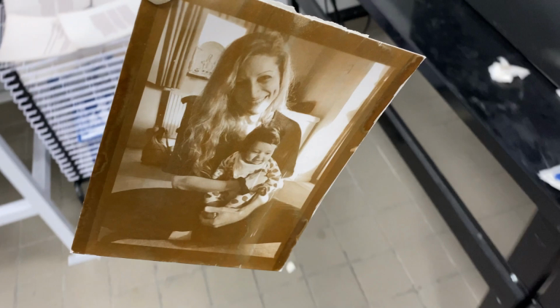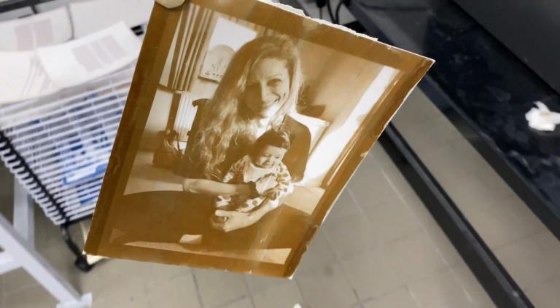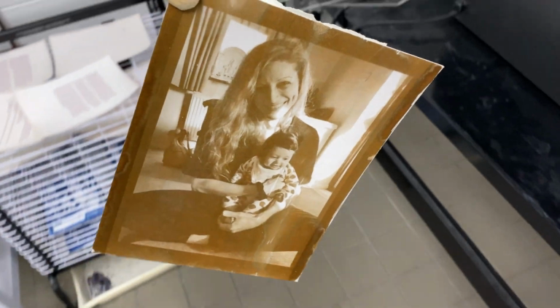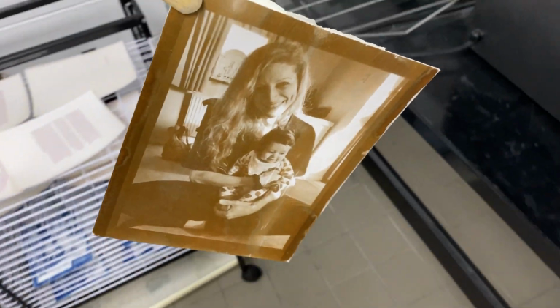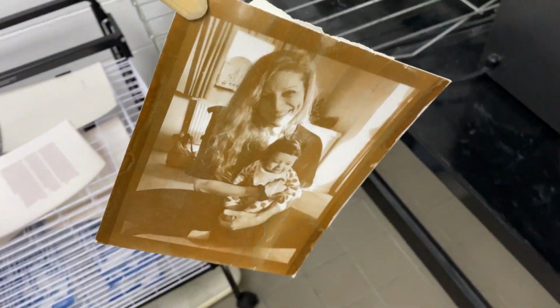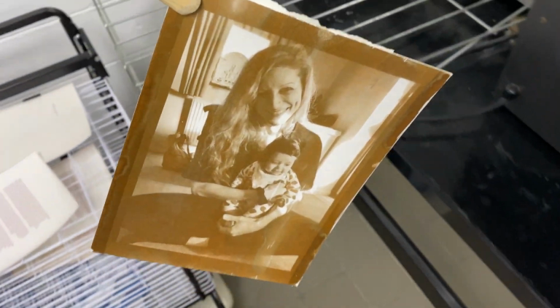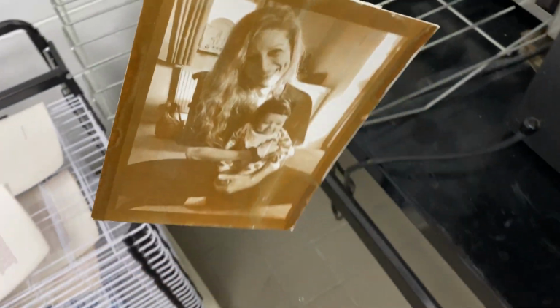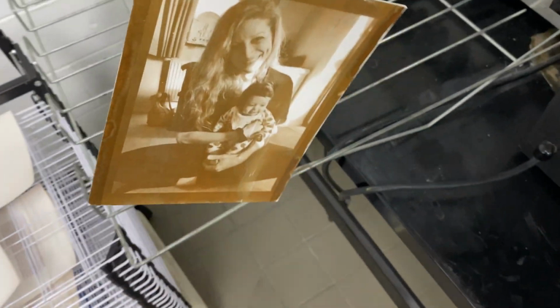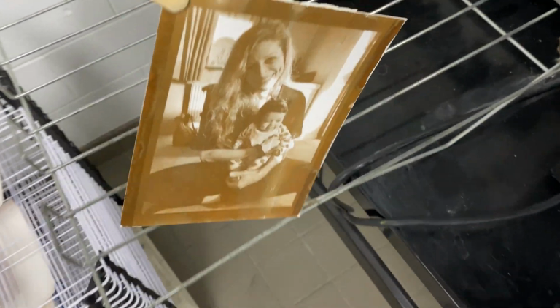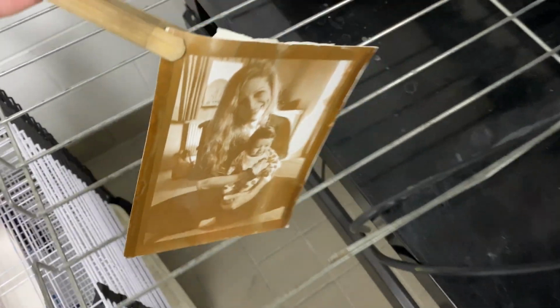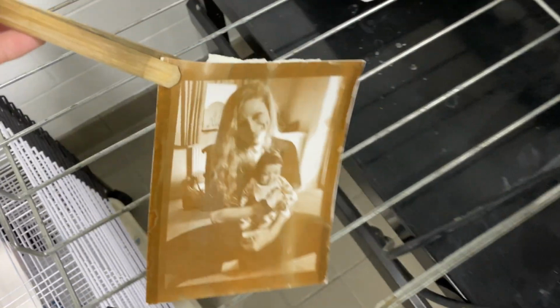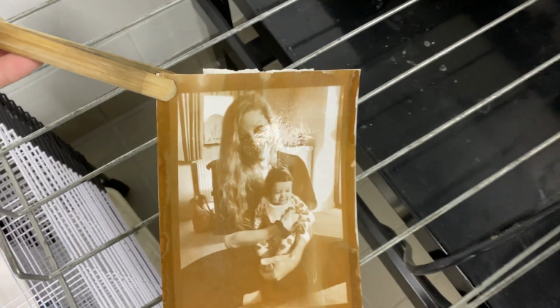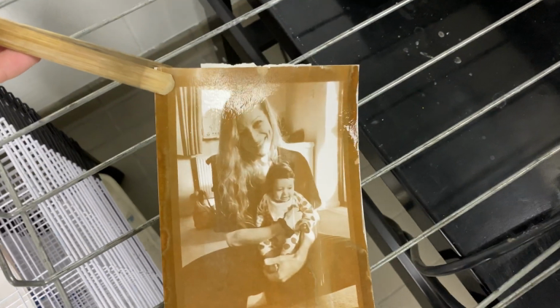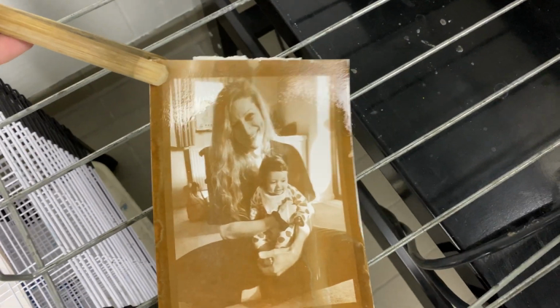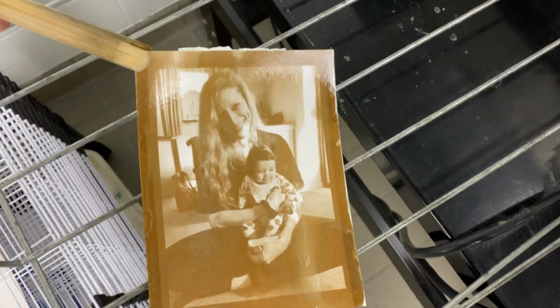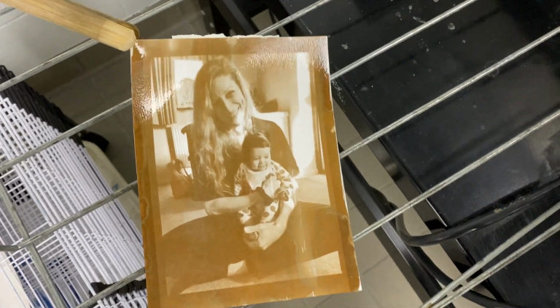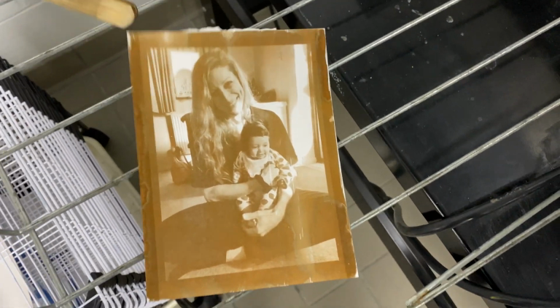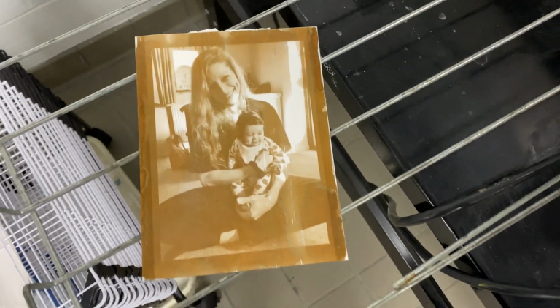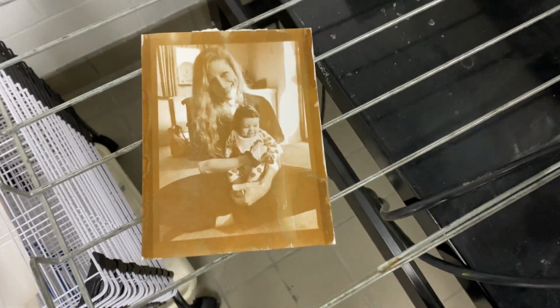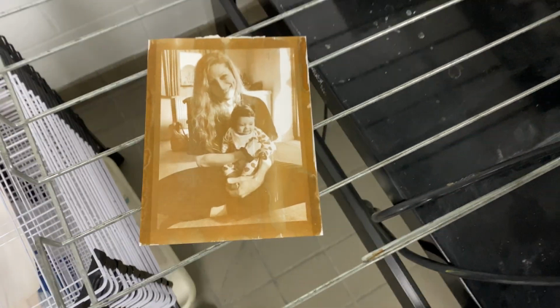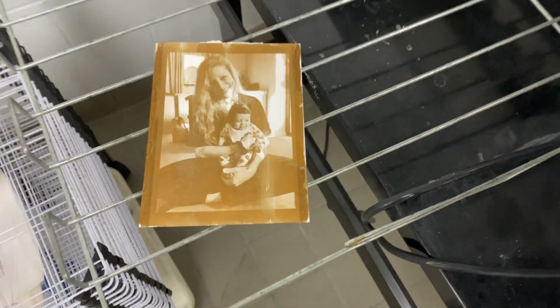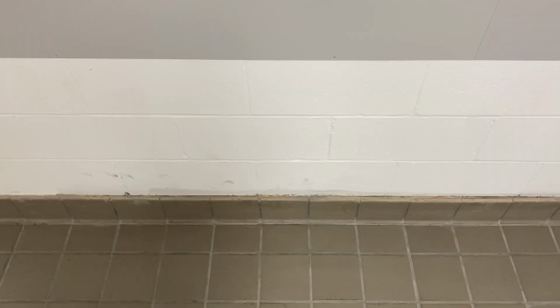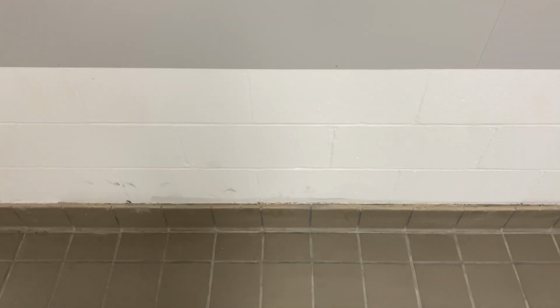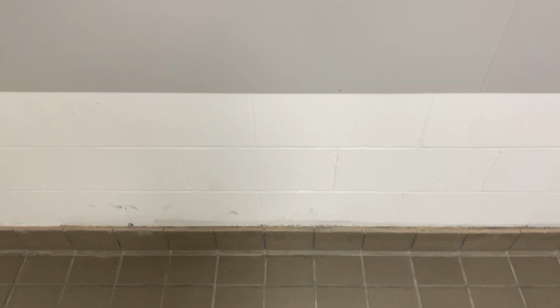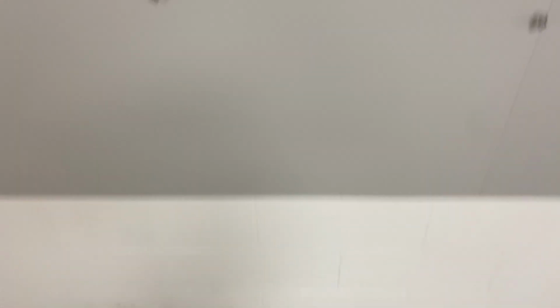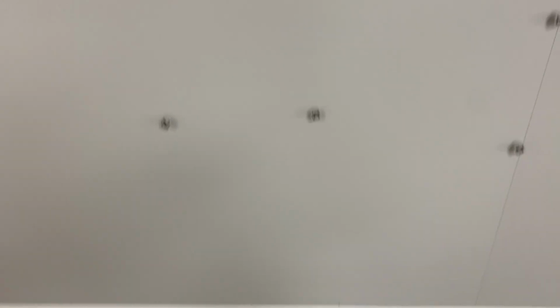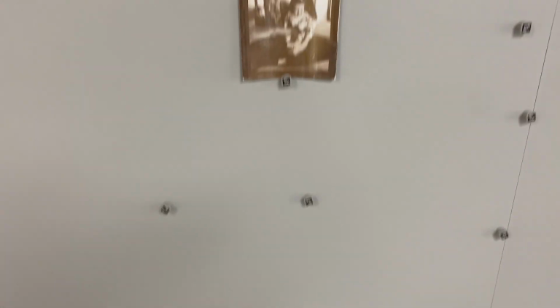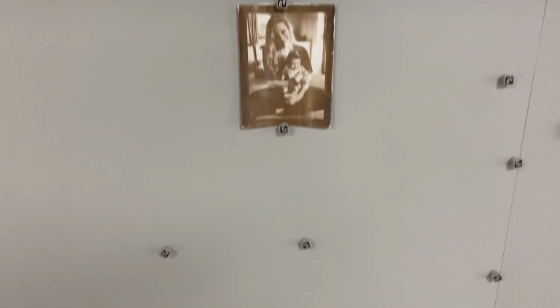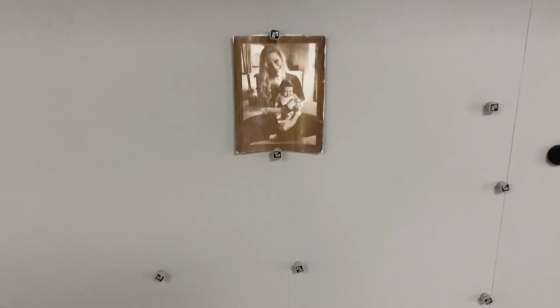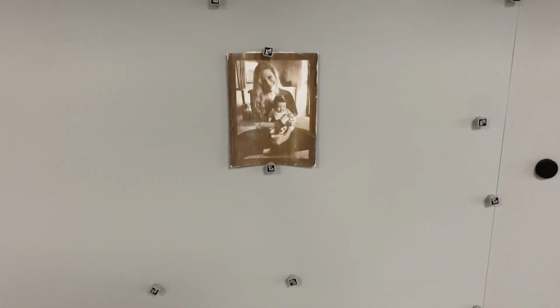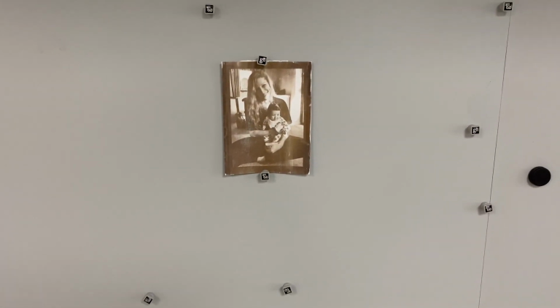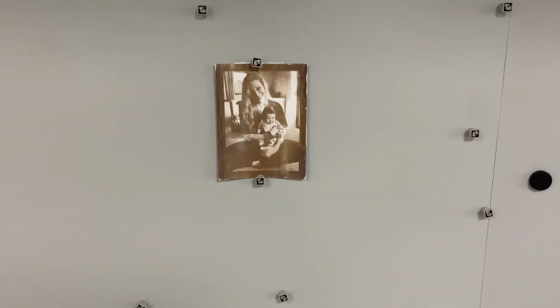Once it has reached that tone, just pull it out and let it dry, and you should be all finished and your print should be ready for display.